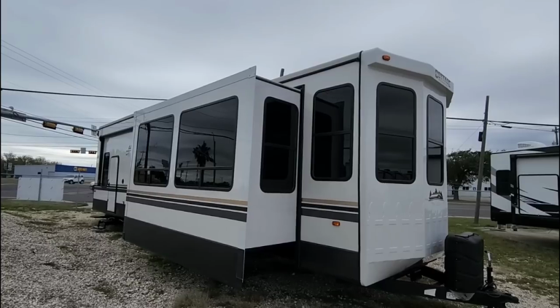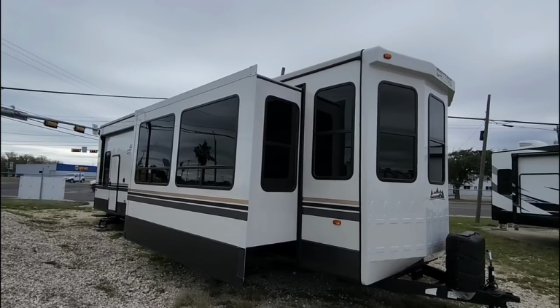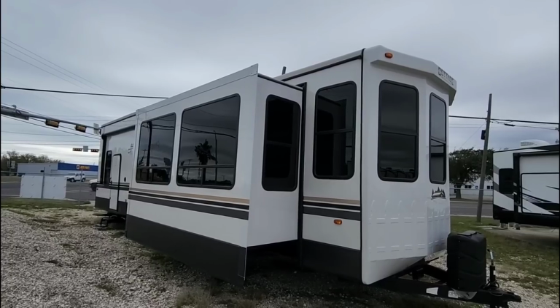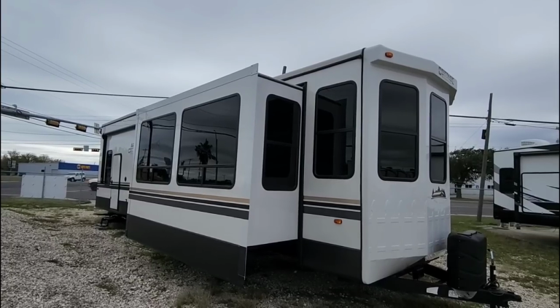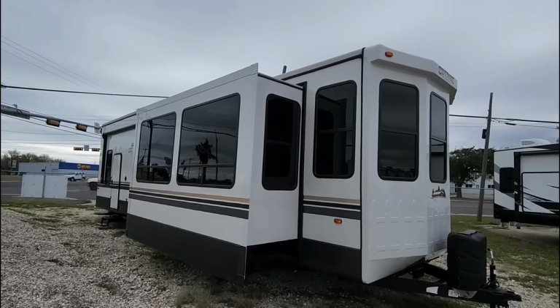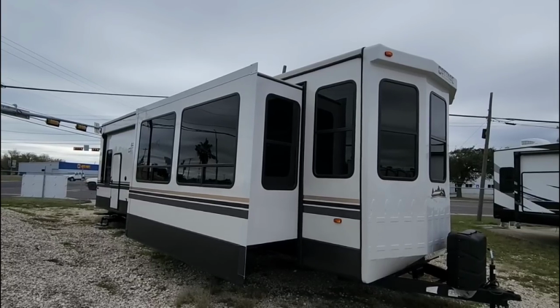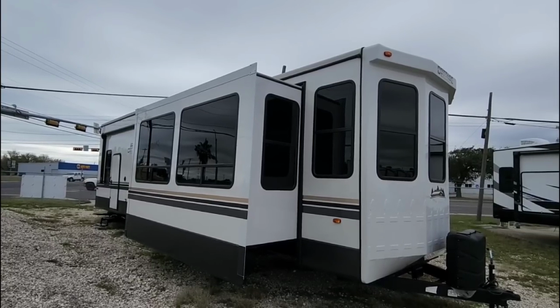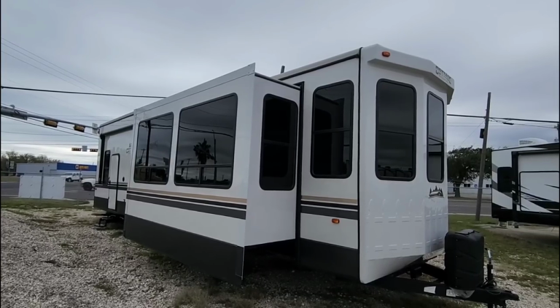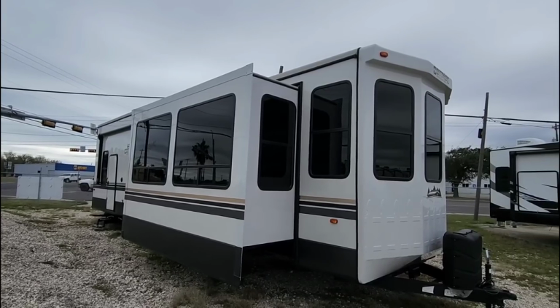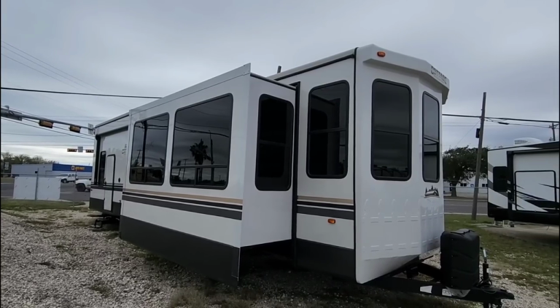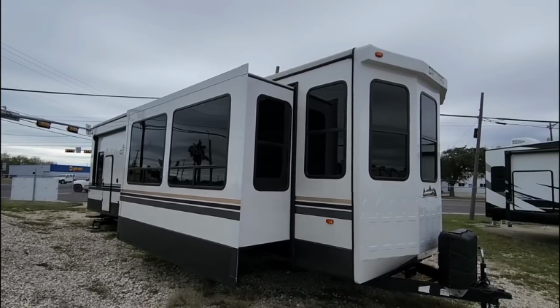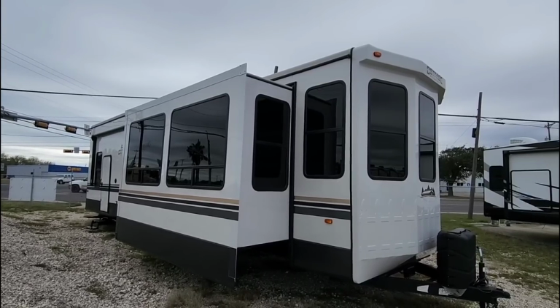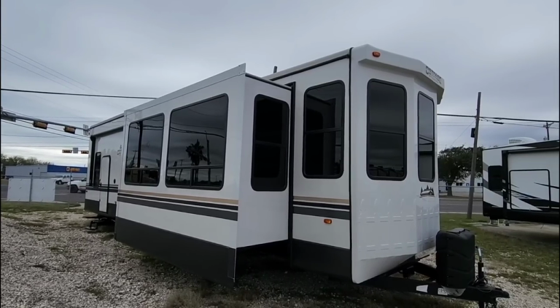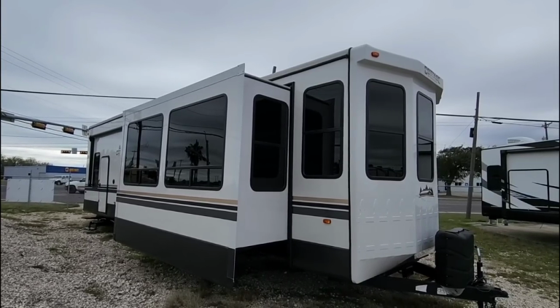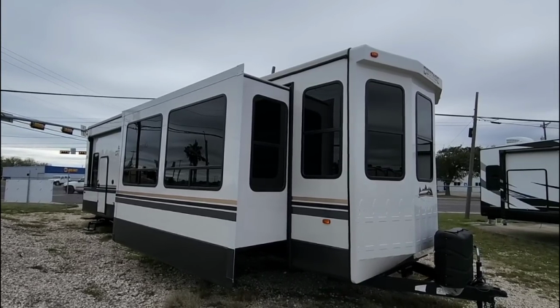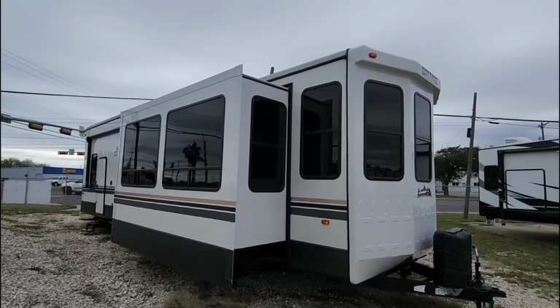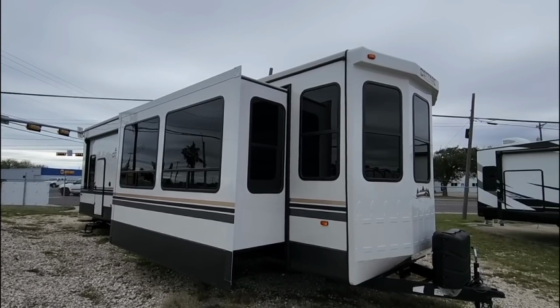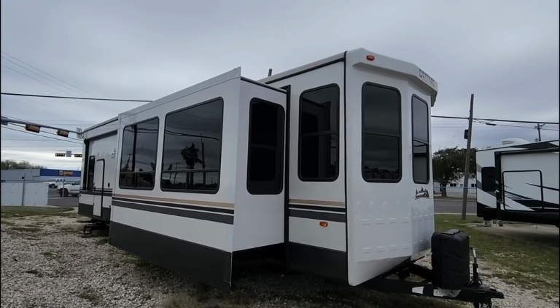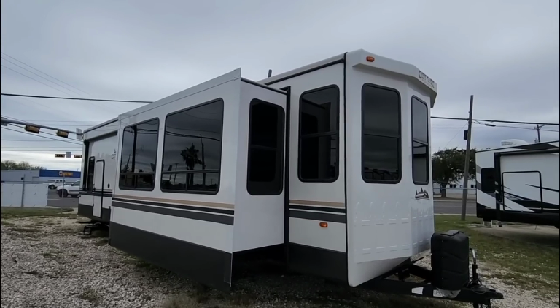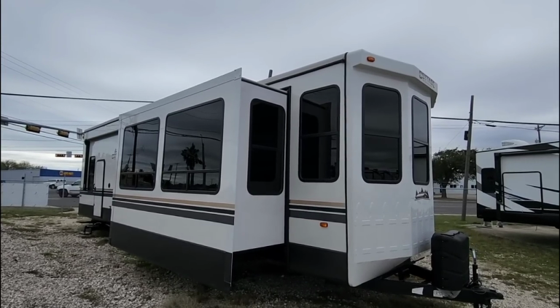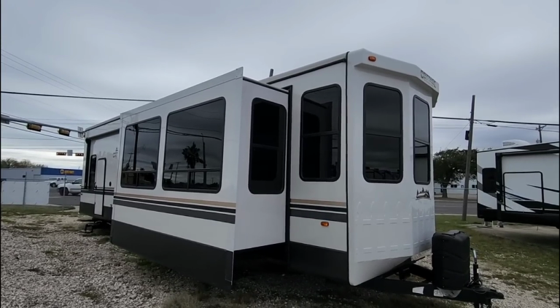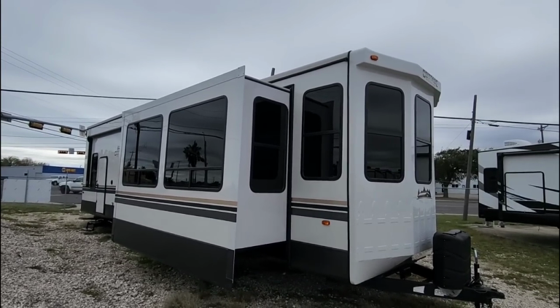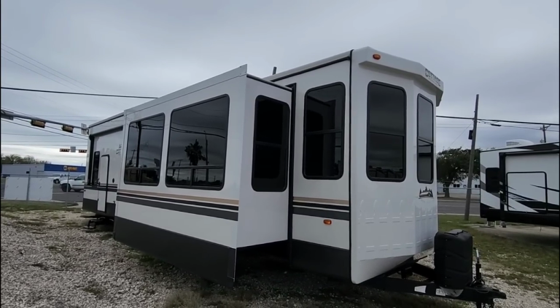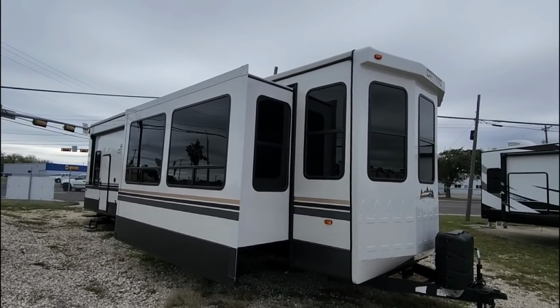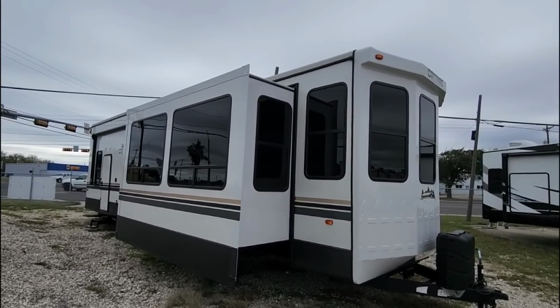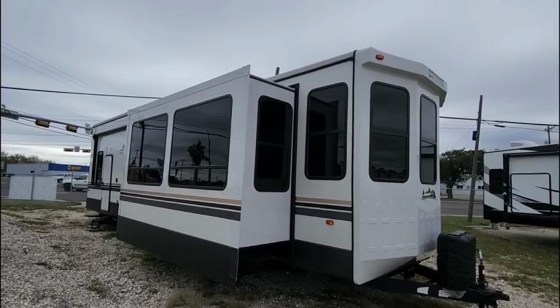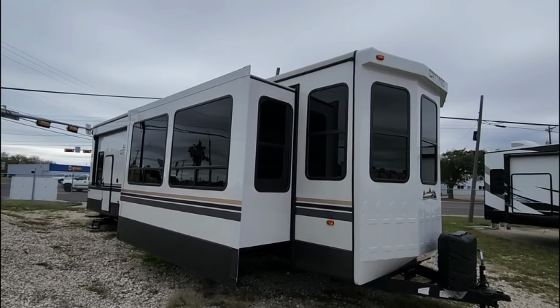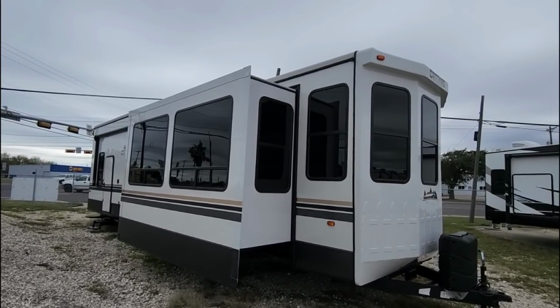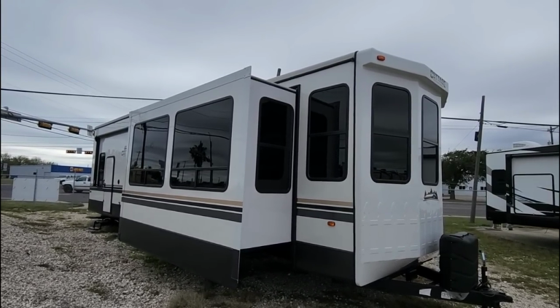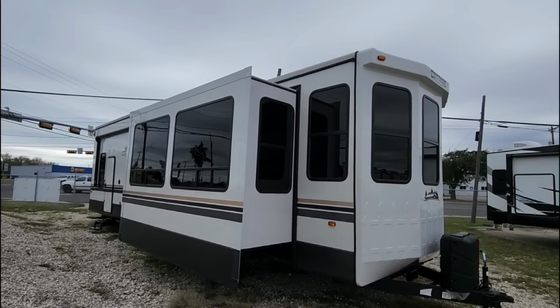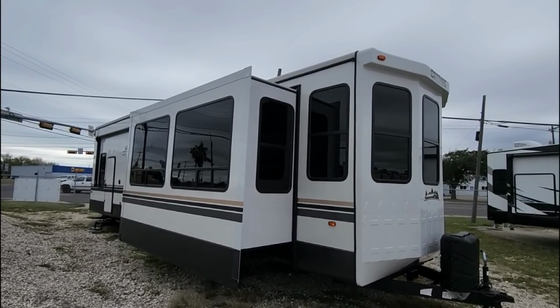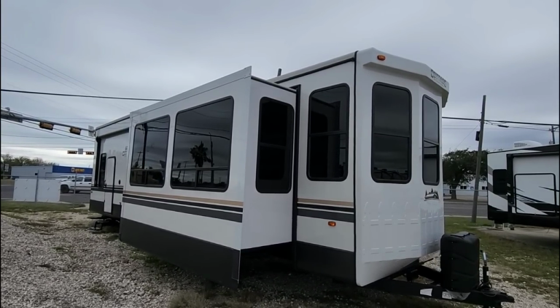This has some very unique characteristics to it, and one may say this is a two-story RV.